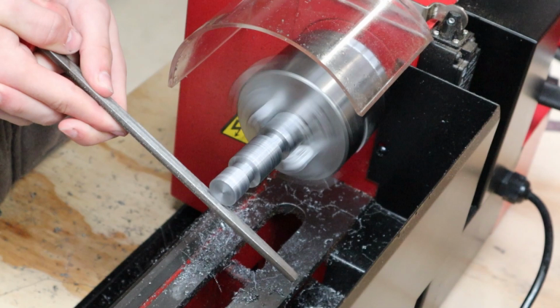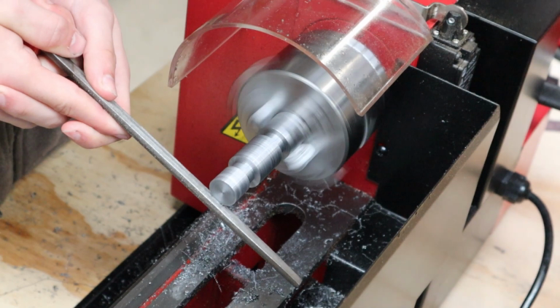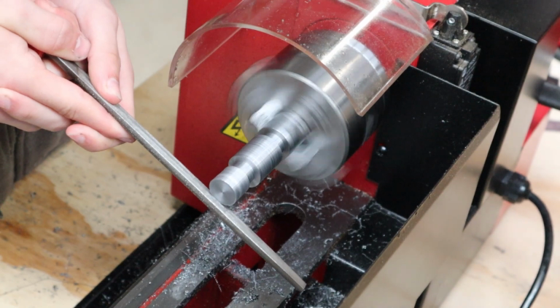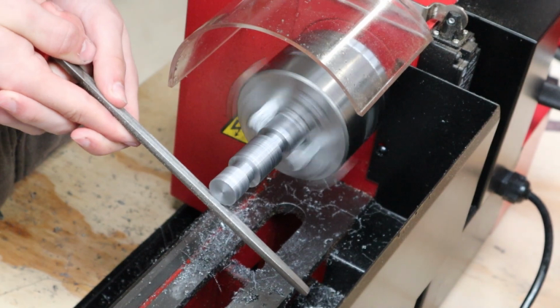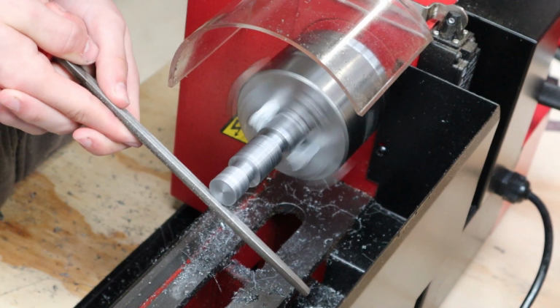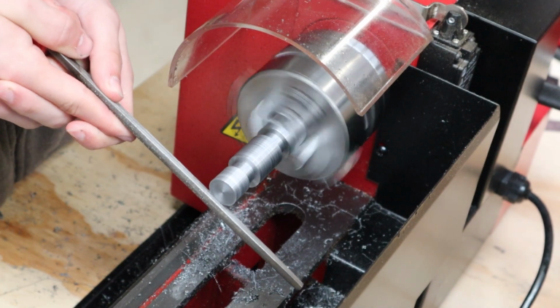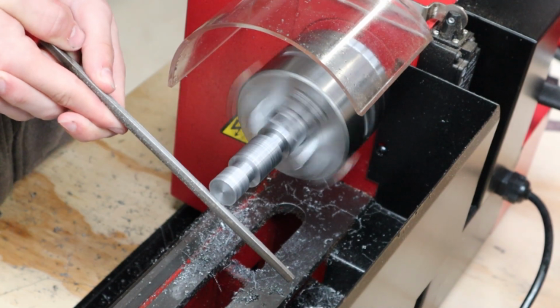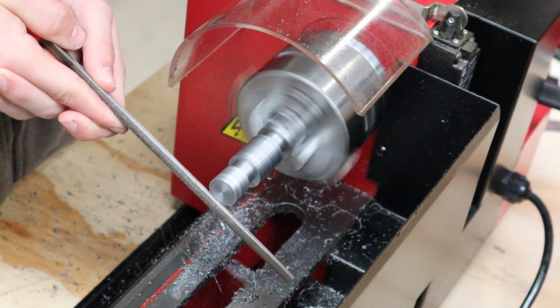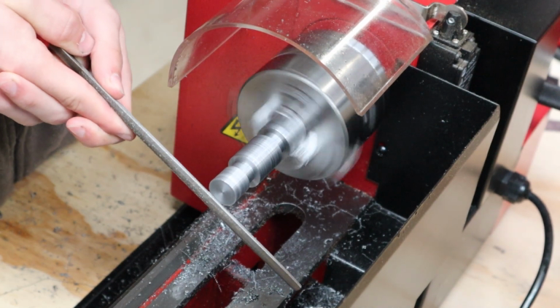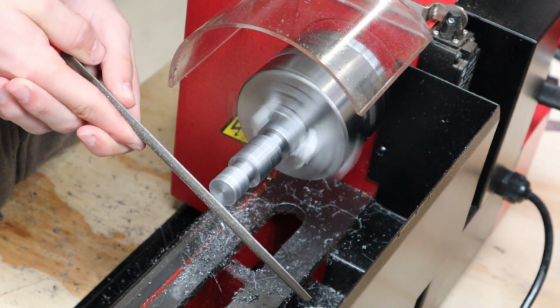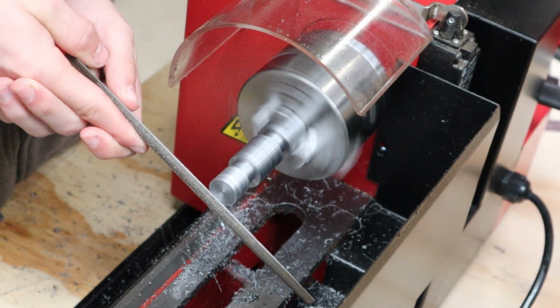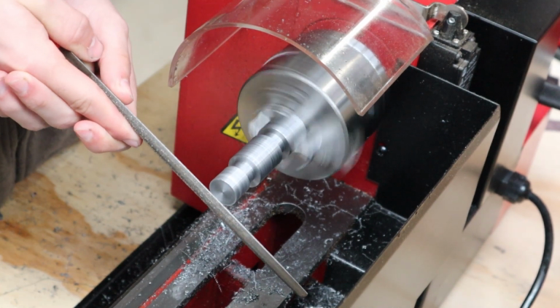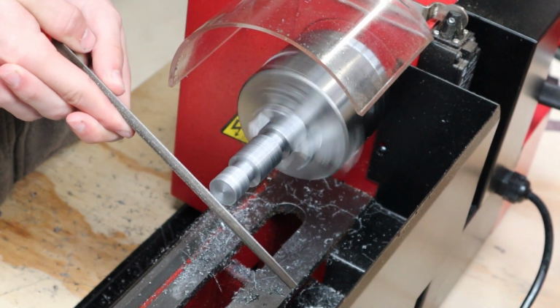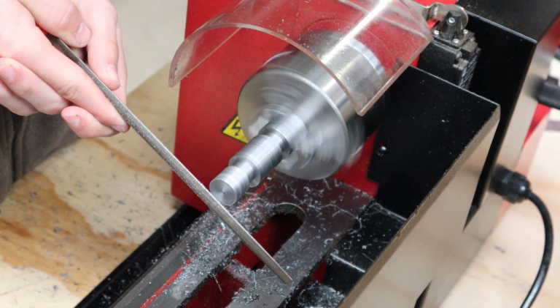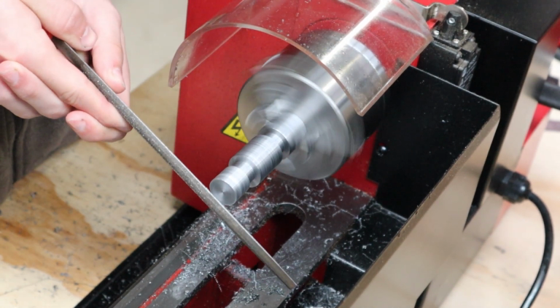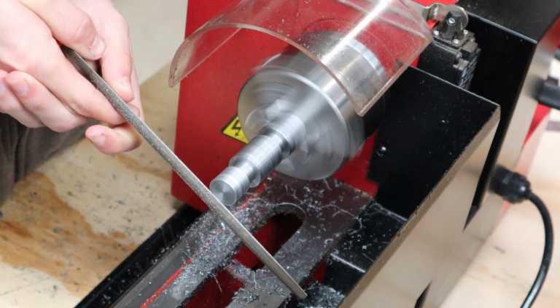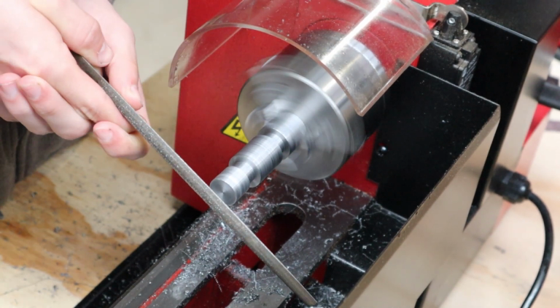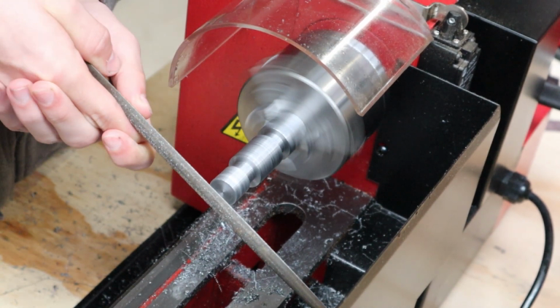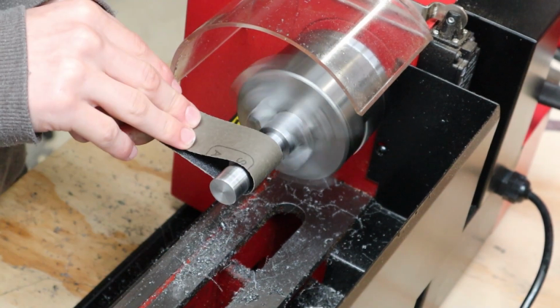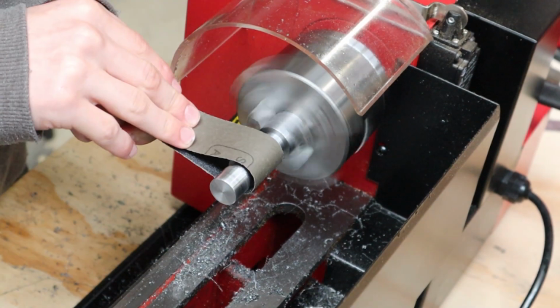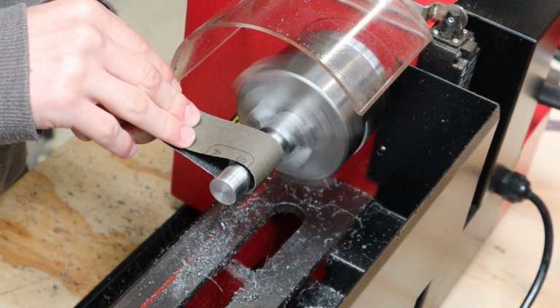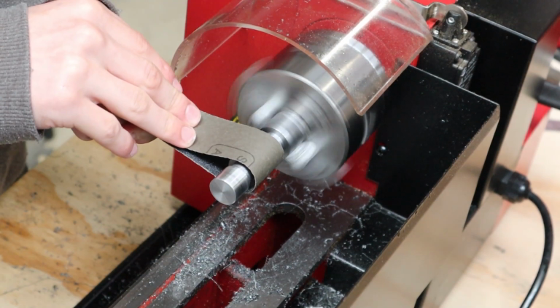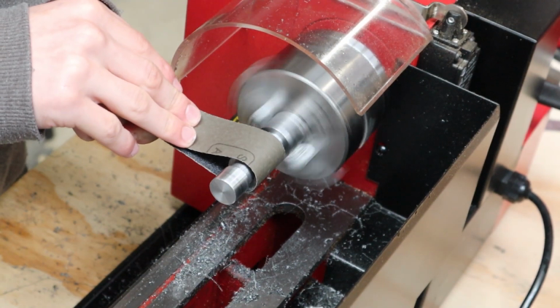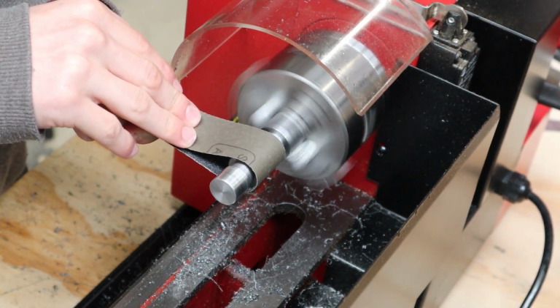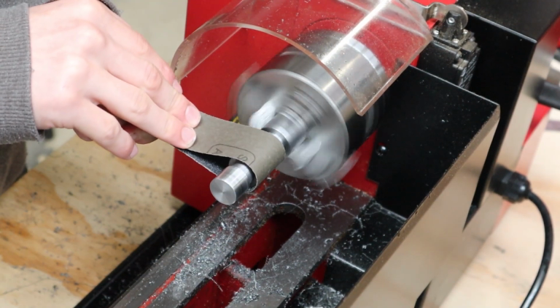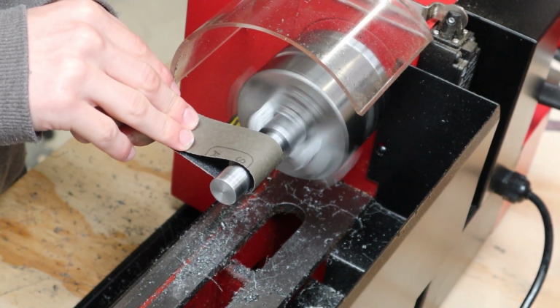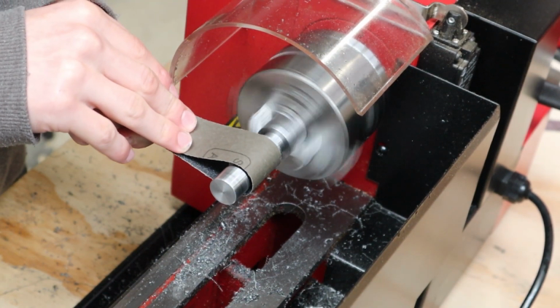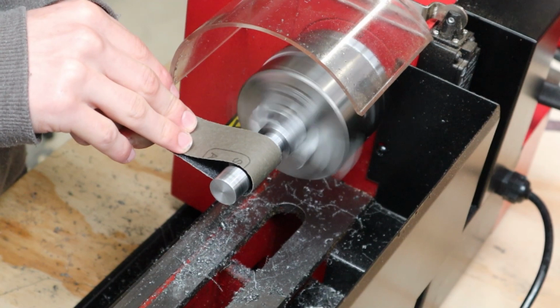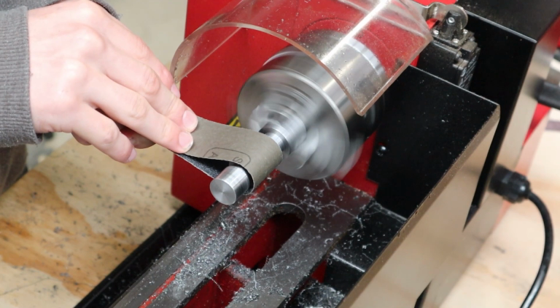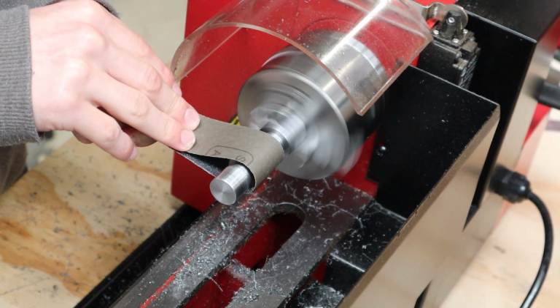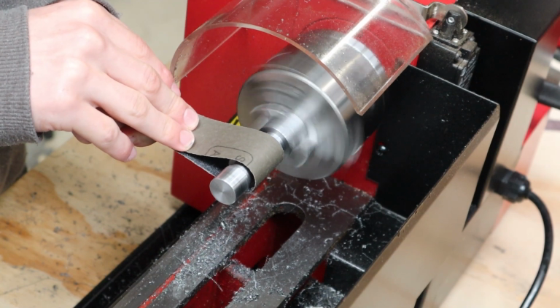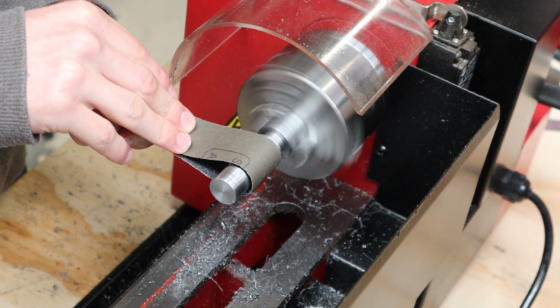Anyway it doesn't look too bad like this, so I continued by taking the sharp edges off the profile and then sanding it down with some 120 grit sandpaper.